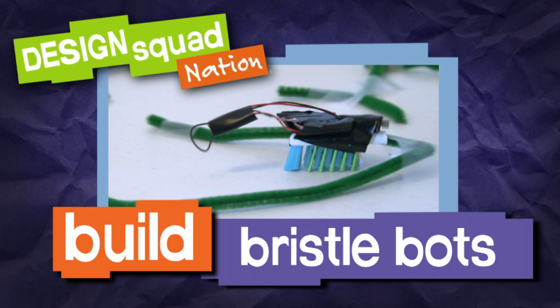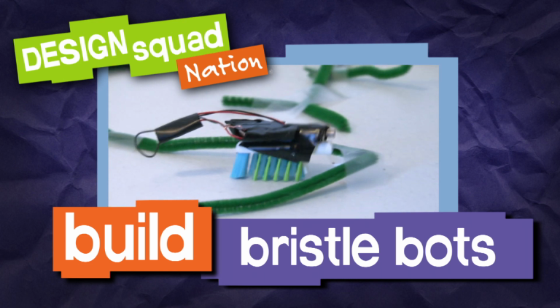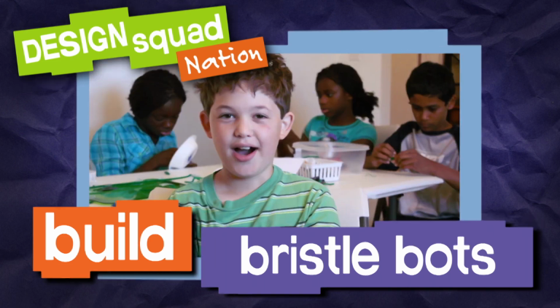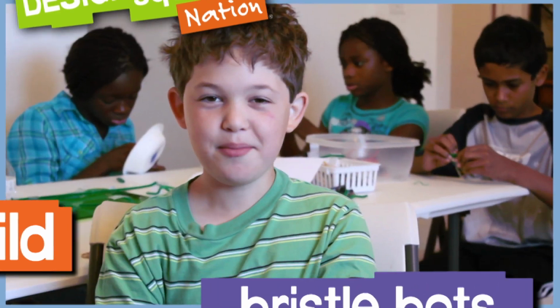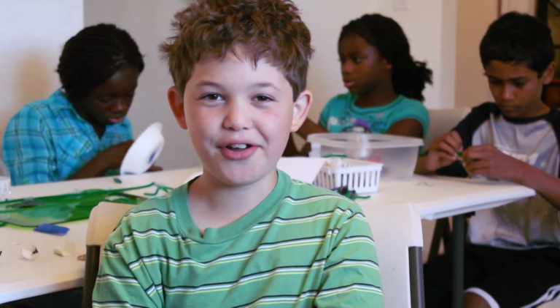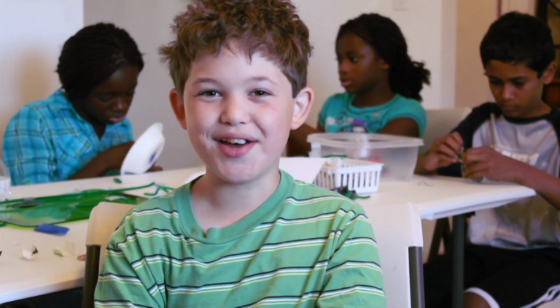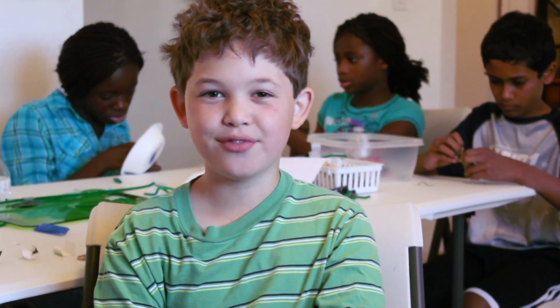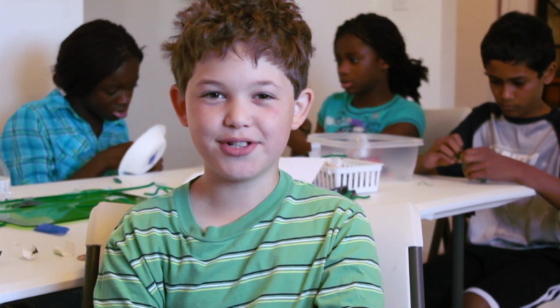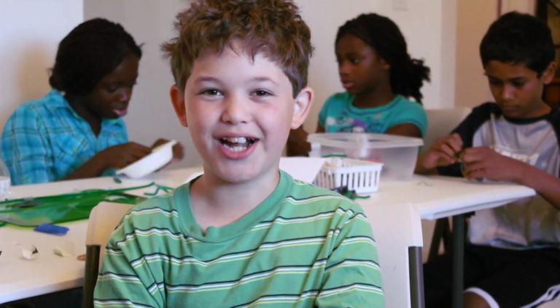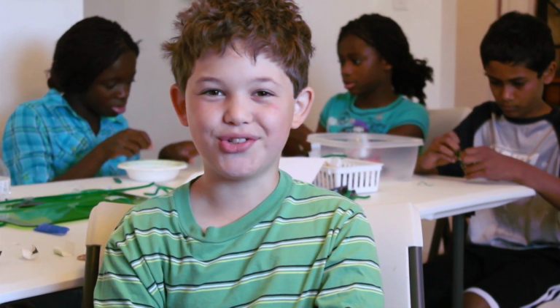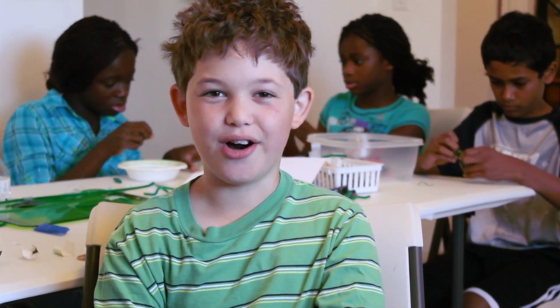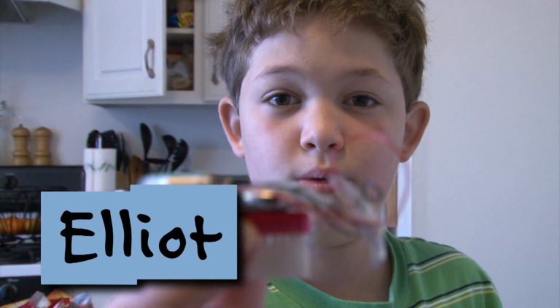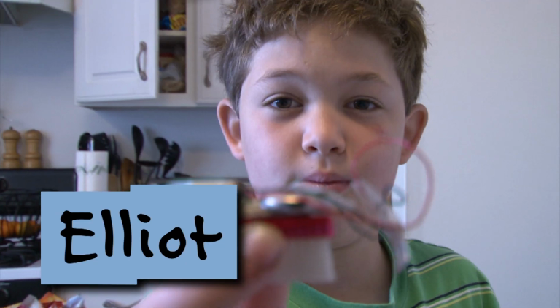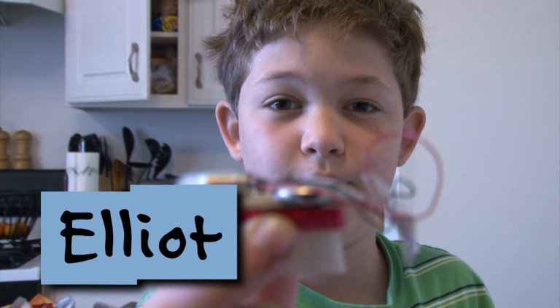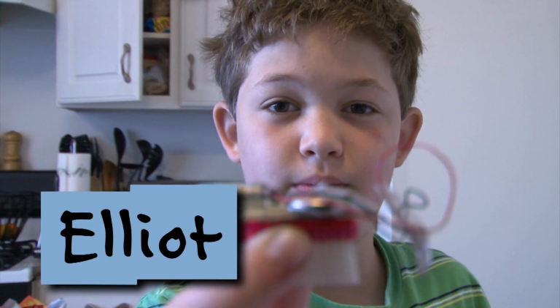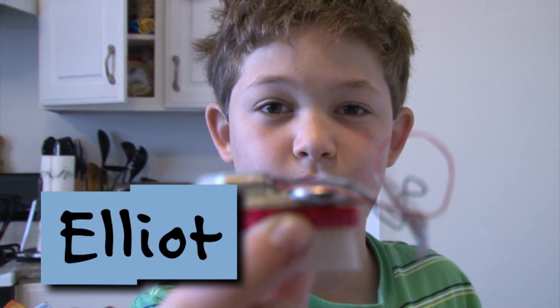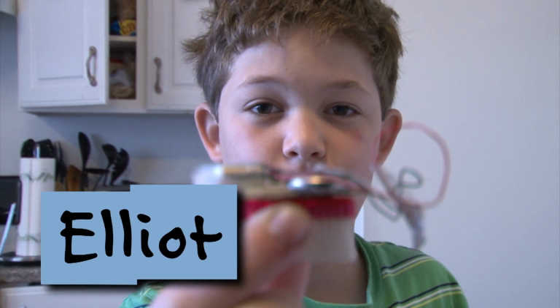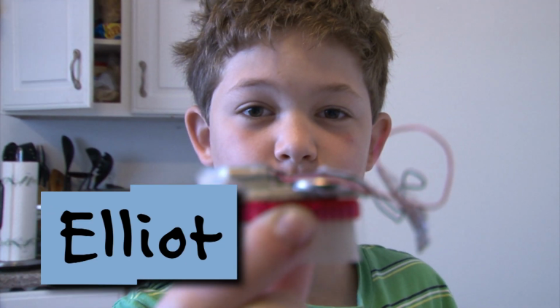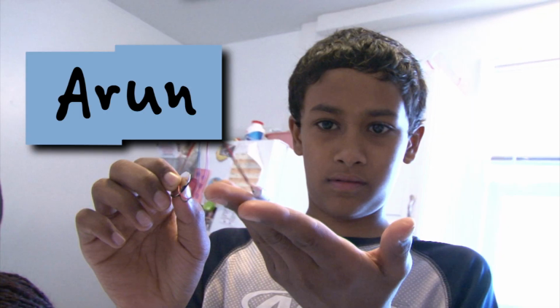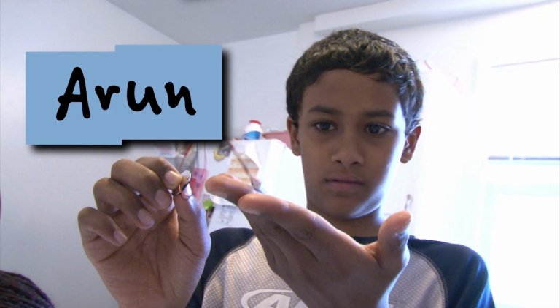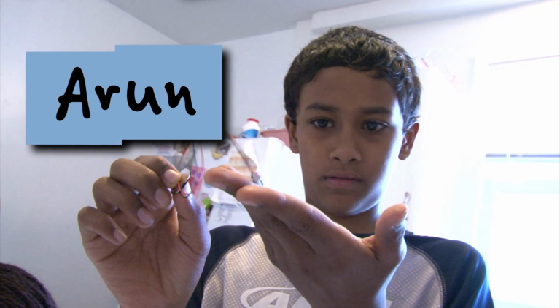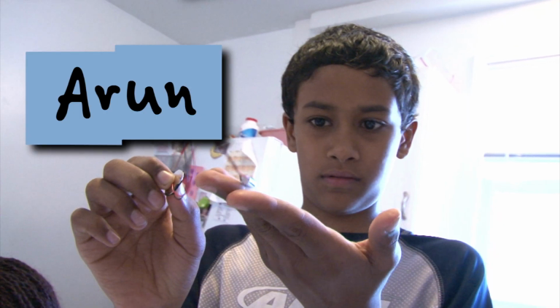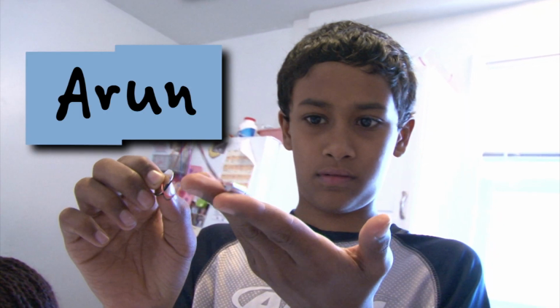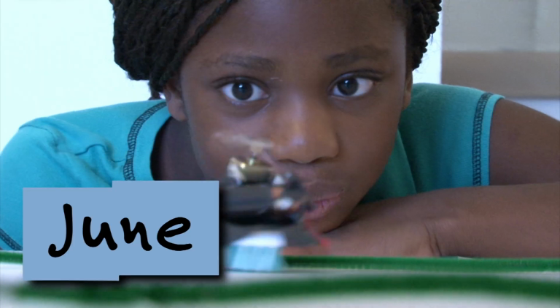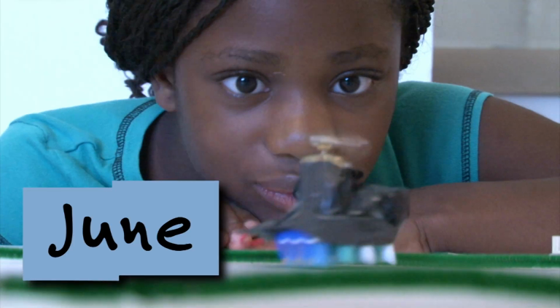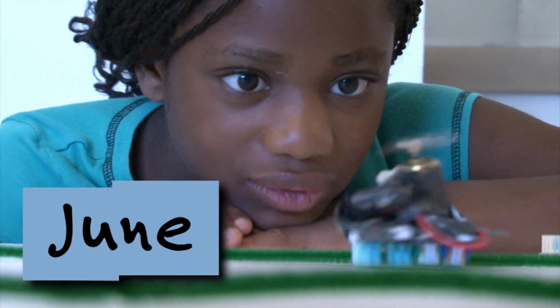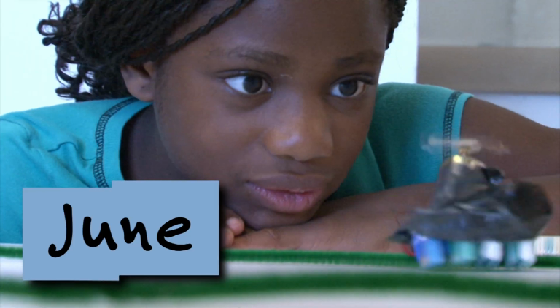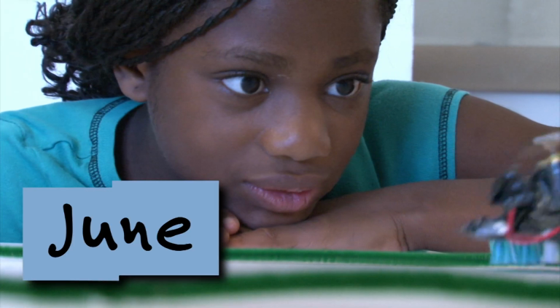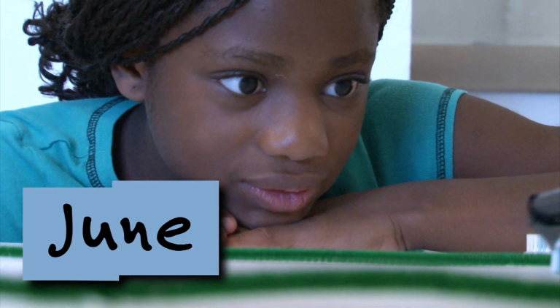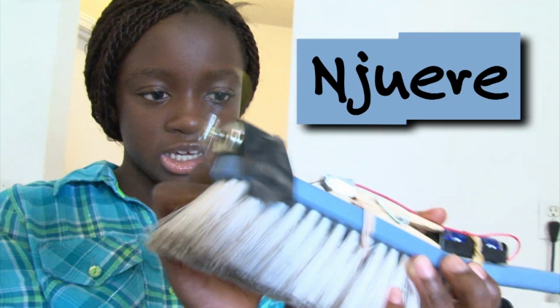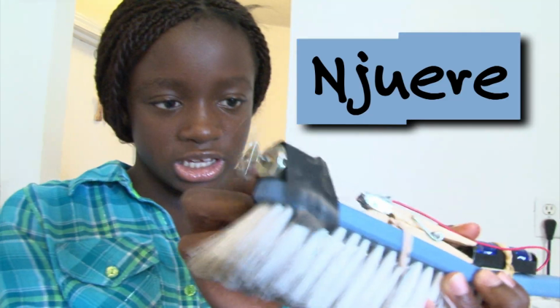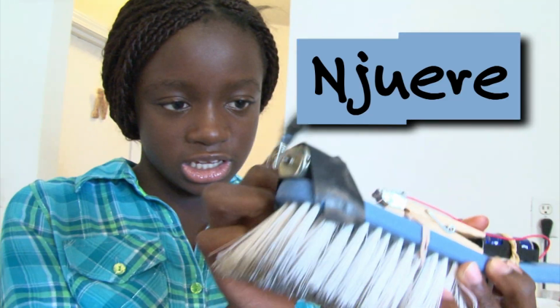I'm Elliot from Design Squad, and I'm here with Arun, June, and Undra.